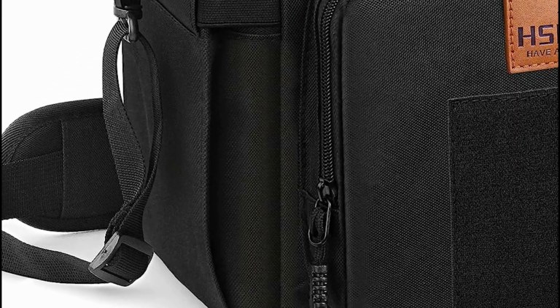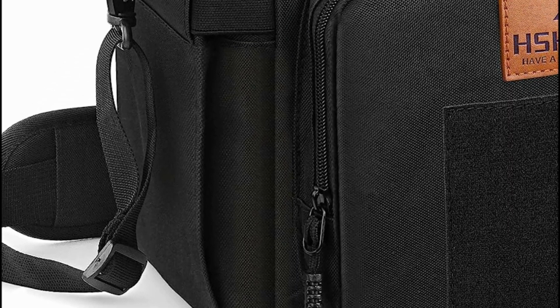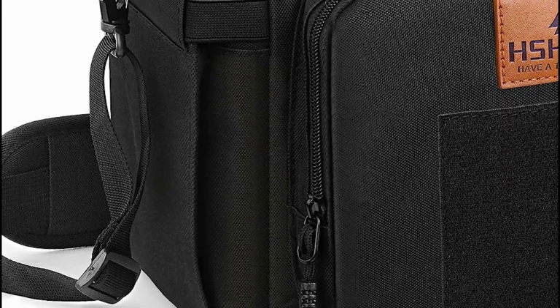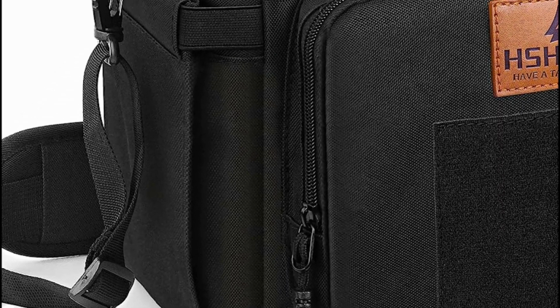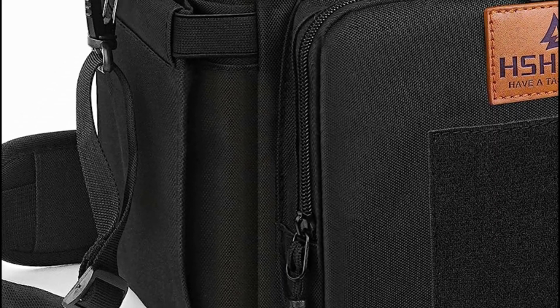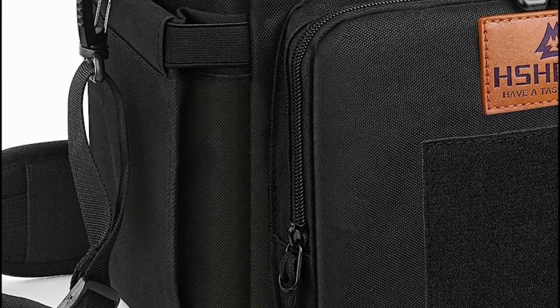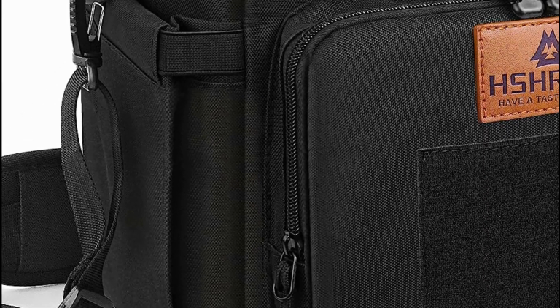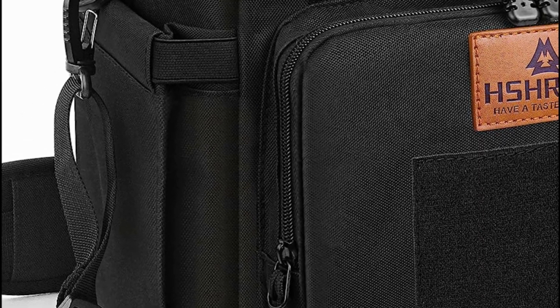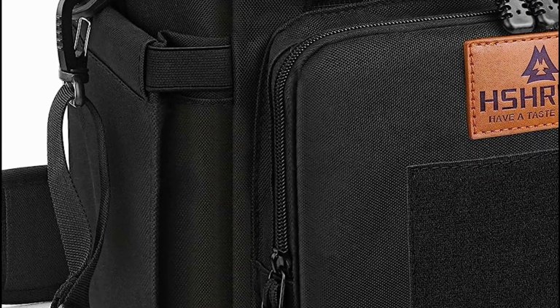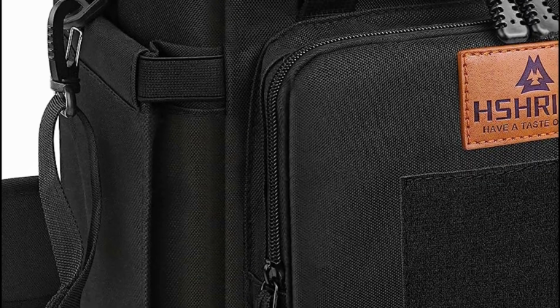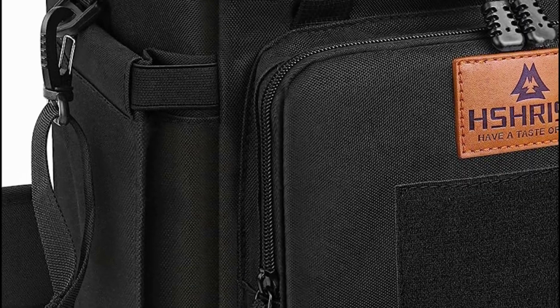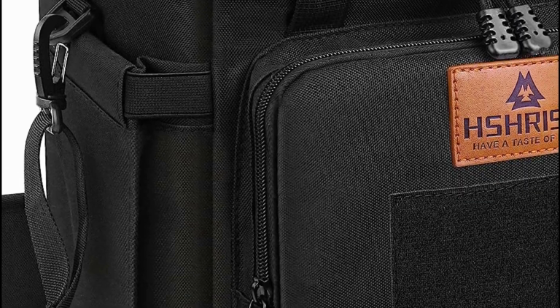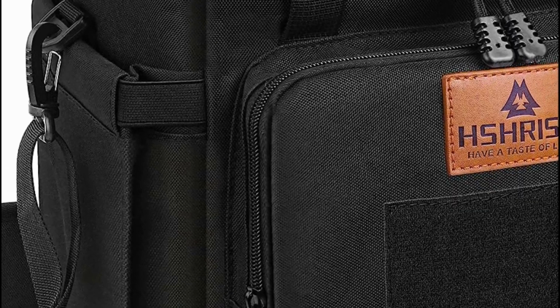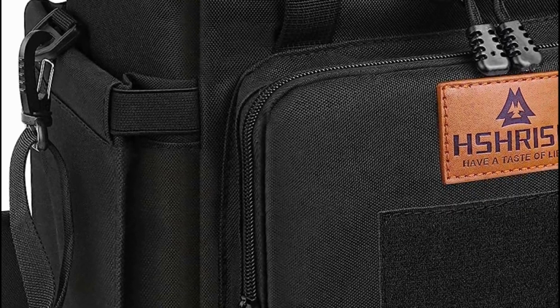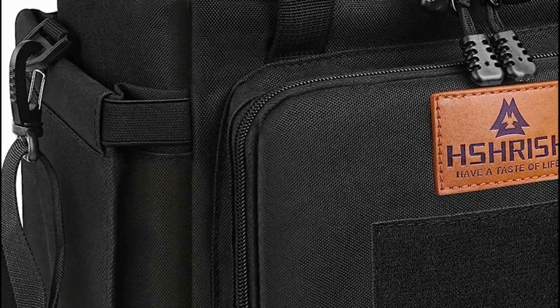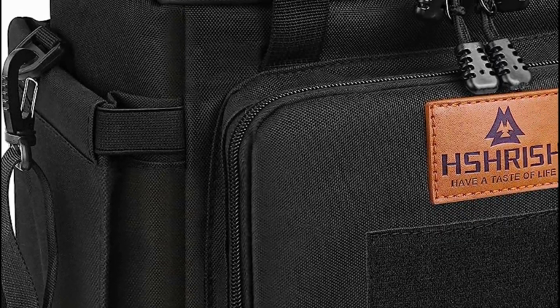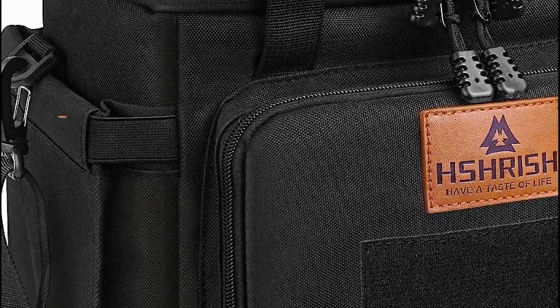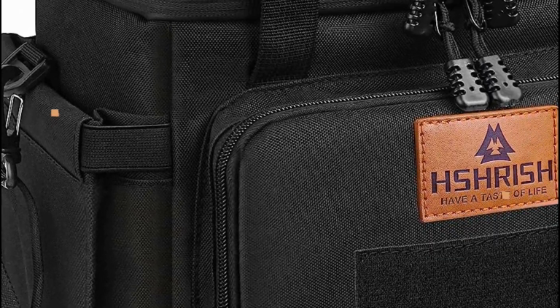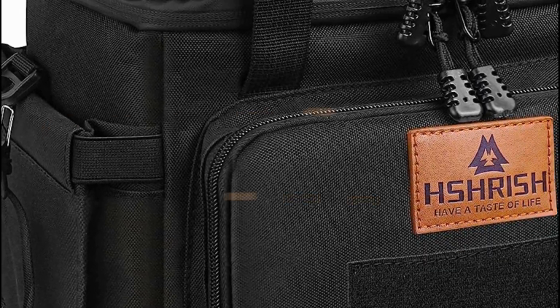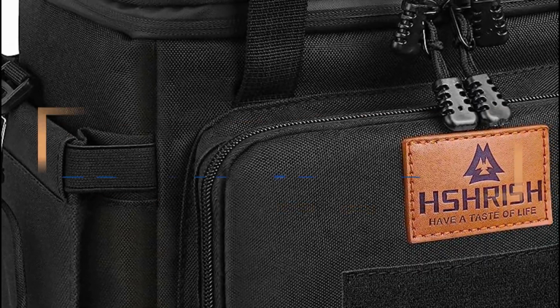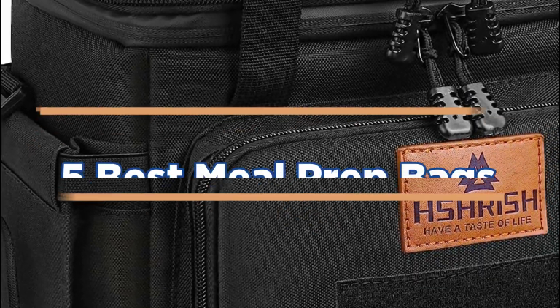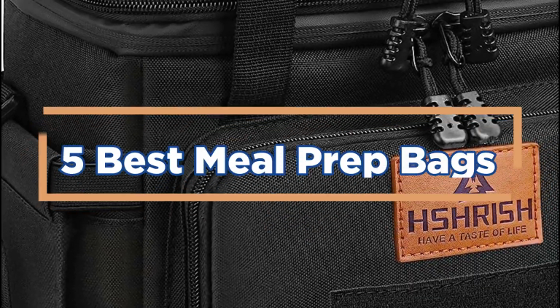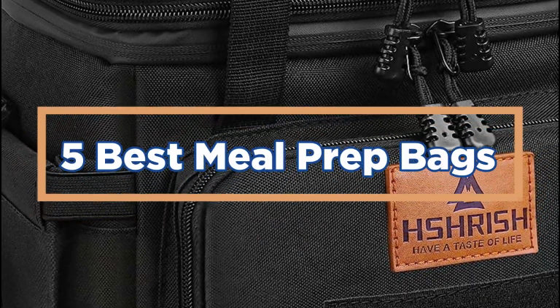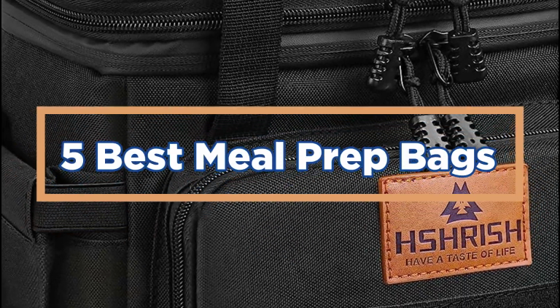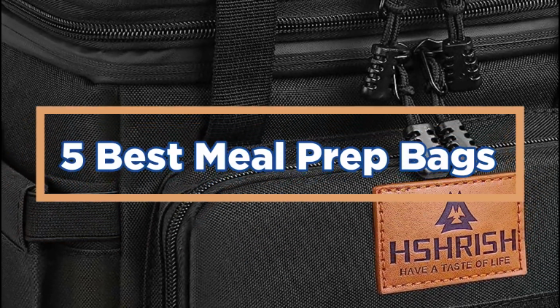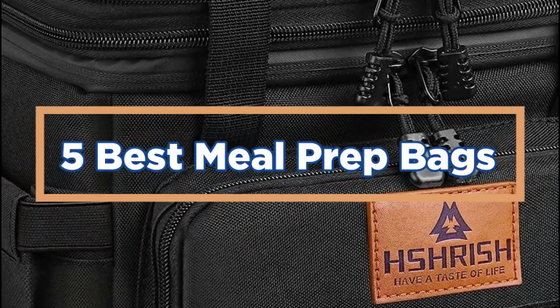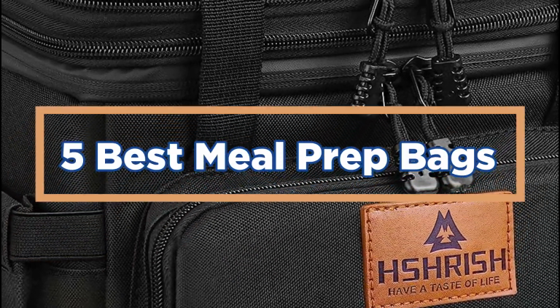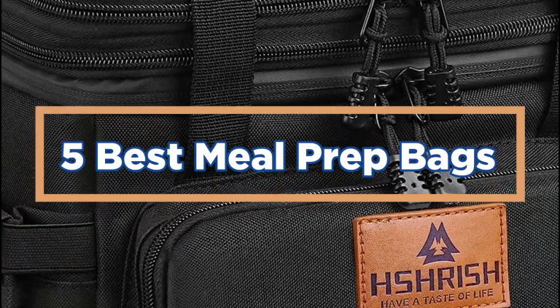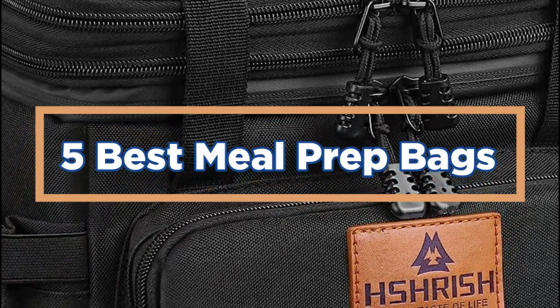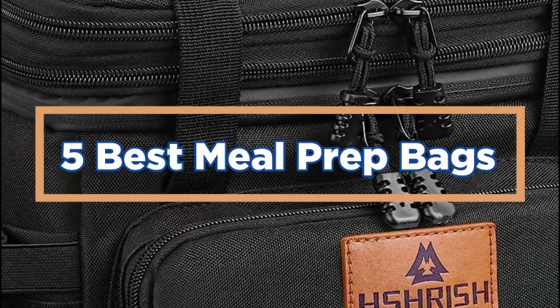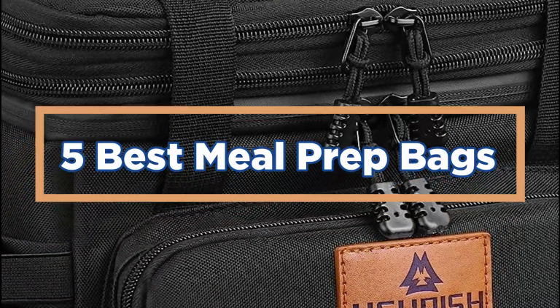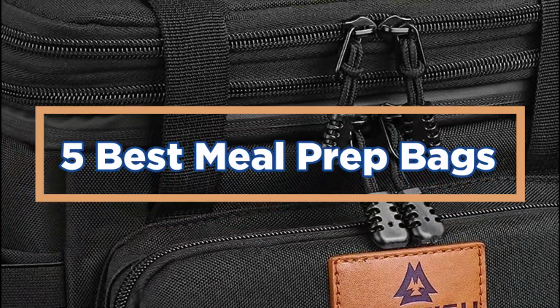In today's video, we will show you the top 5 best meal prep bags. So, let's get started.